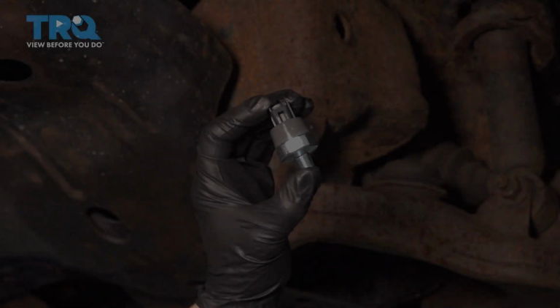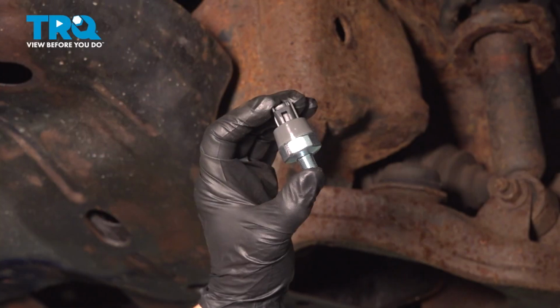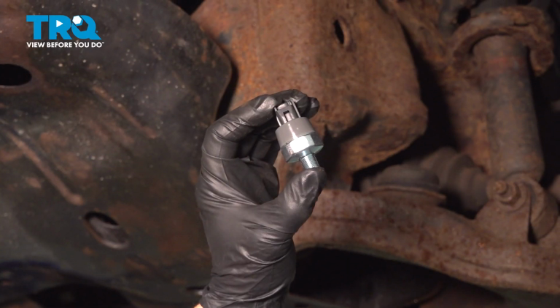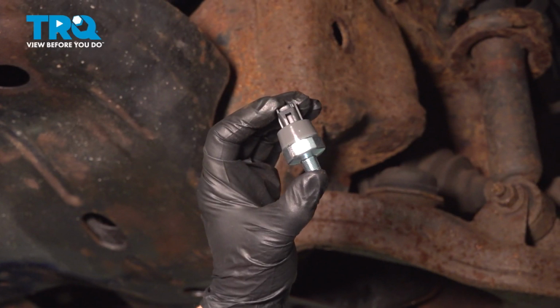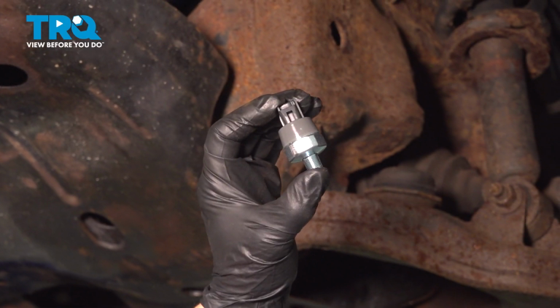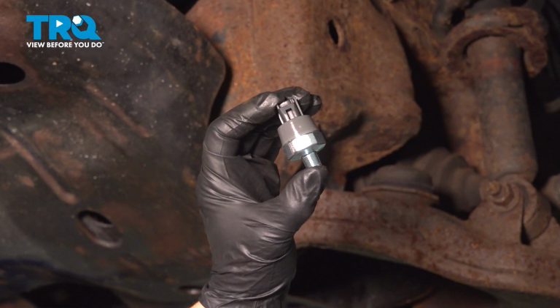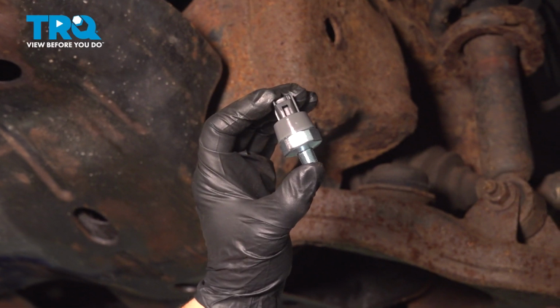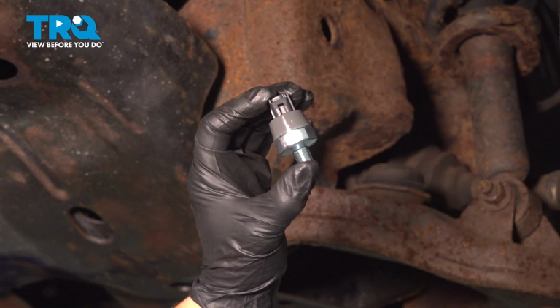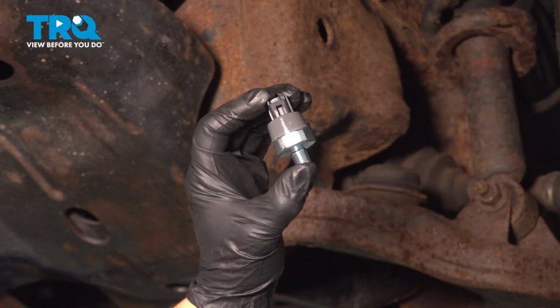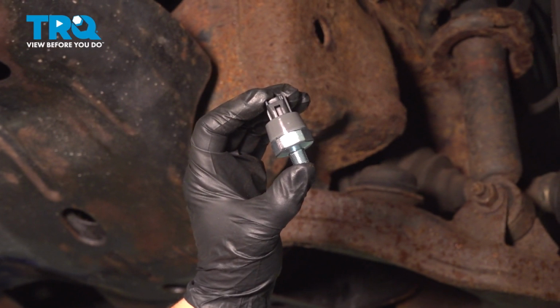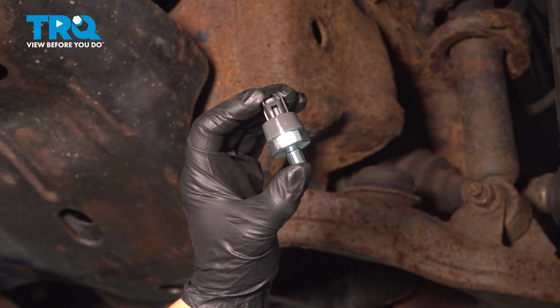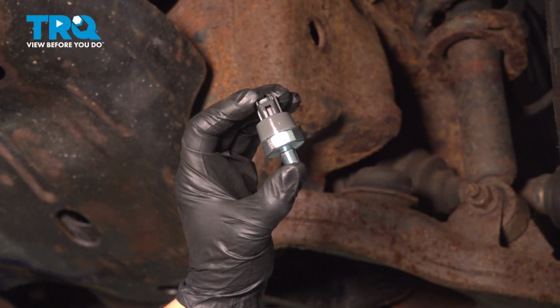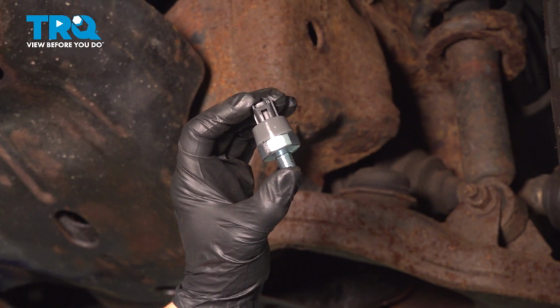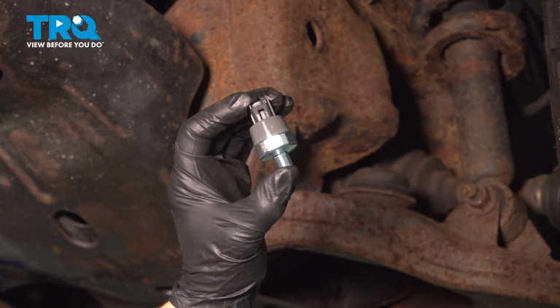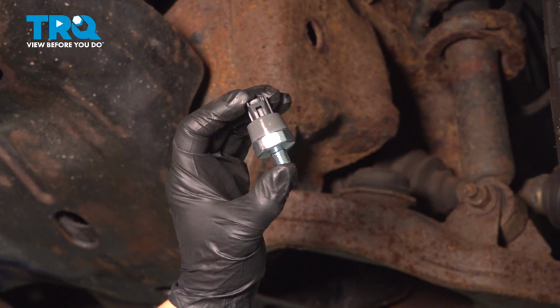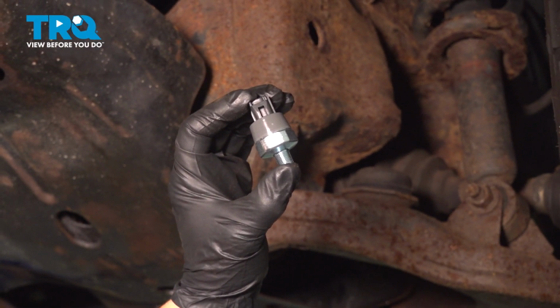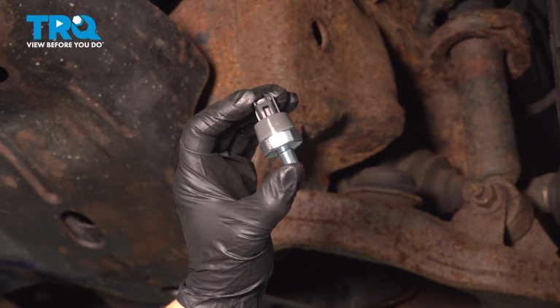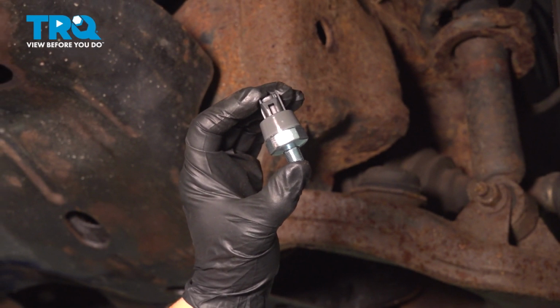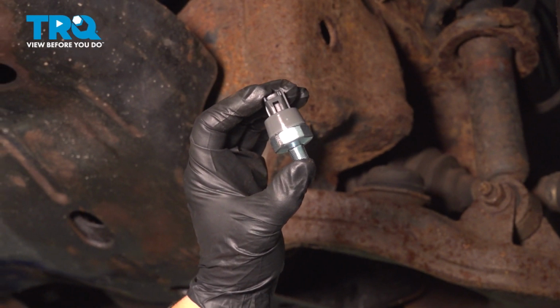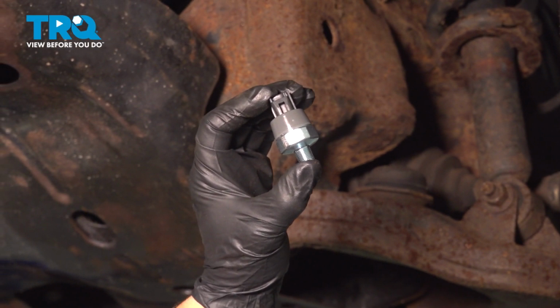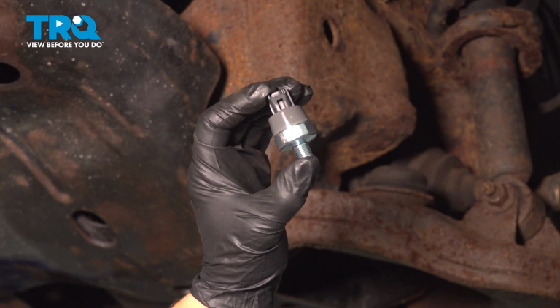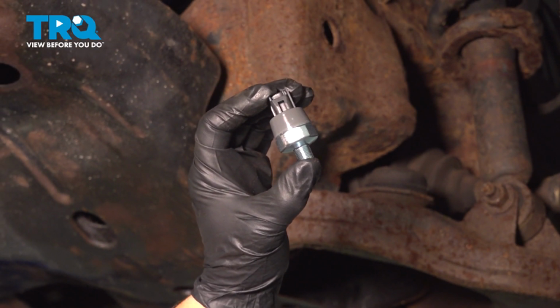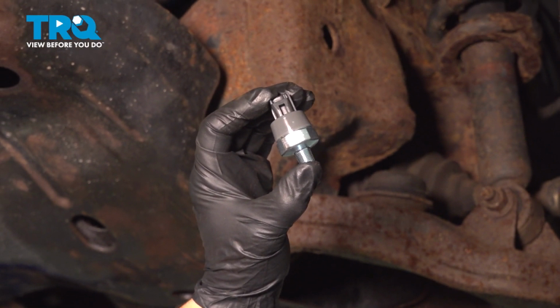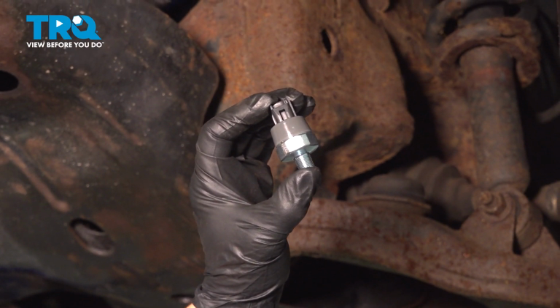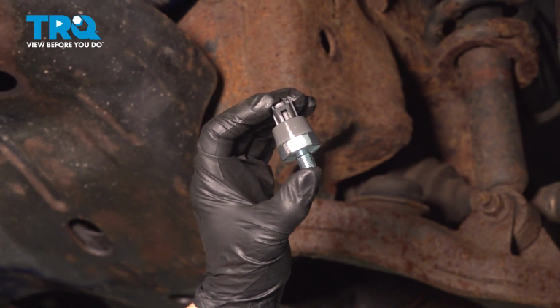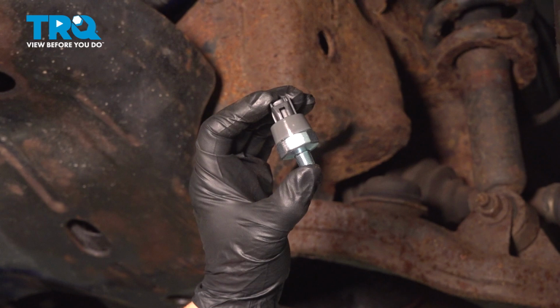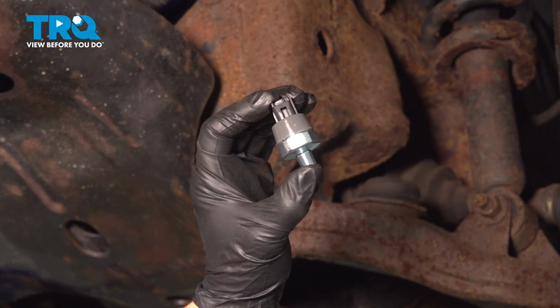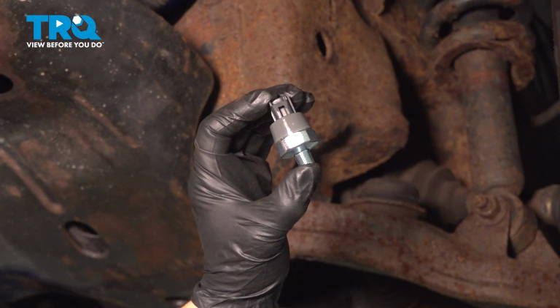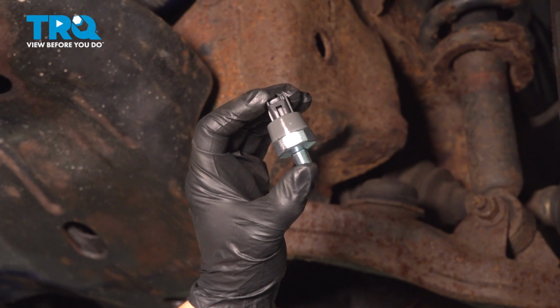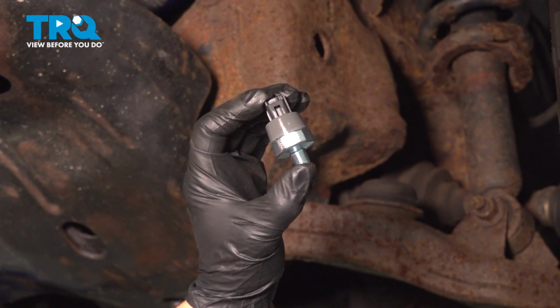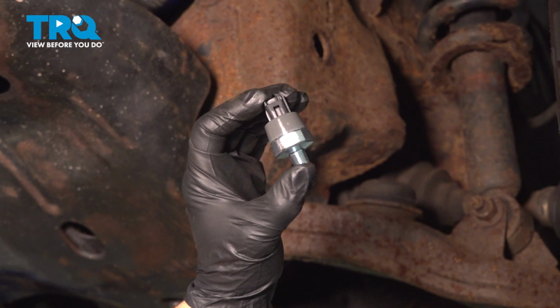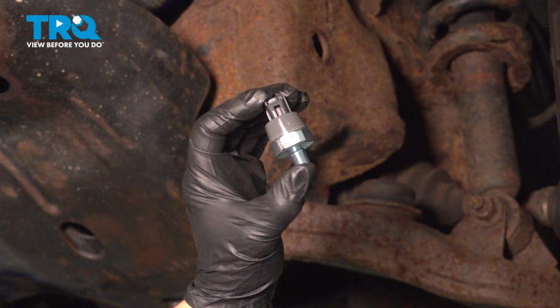In this video, we're going to show you how to remove and replace the oil pressure switch in a Toyota 3.4 4Runner engine.